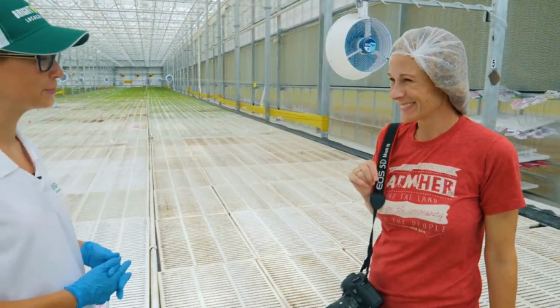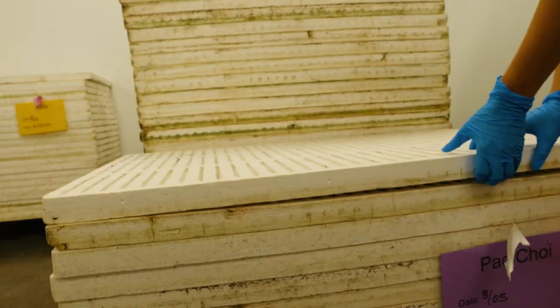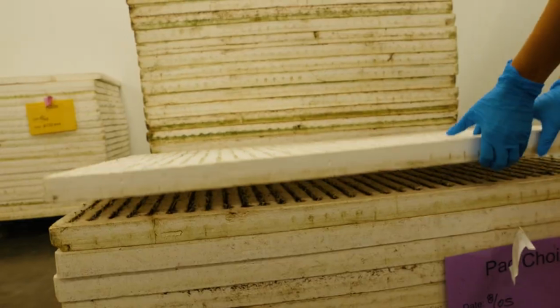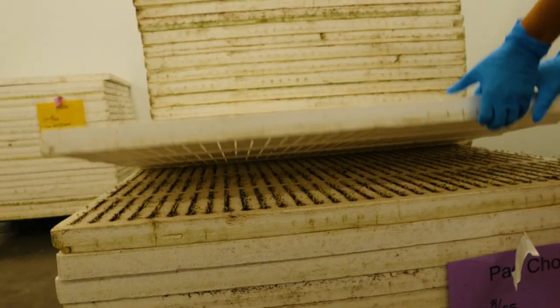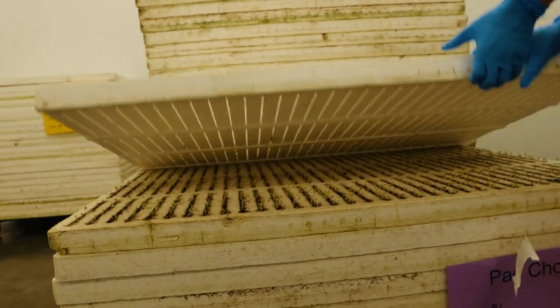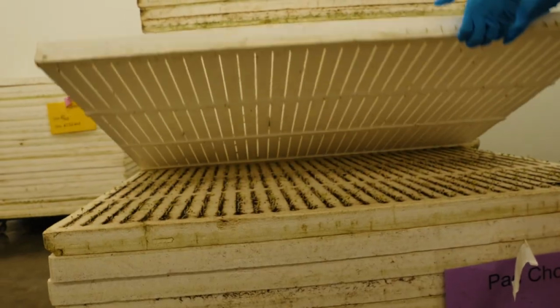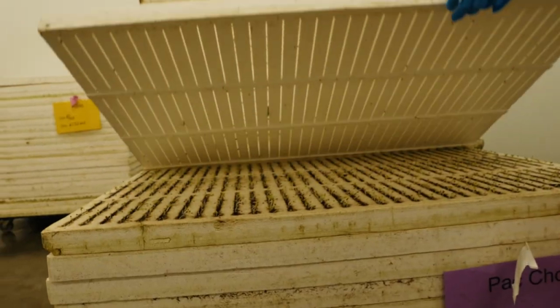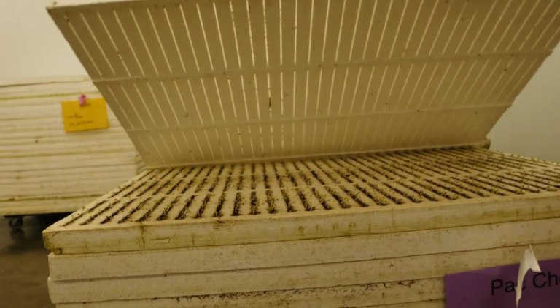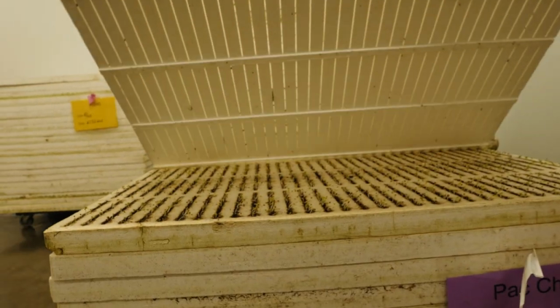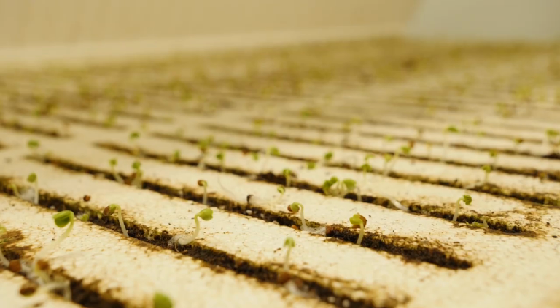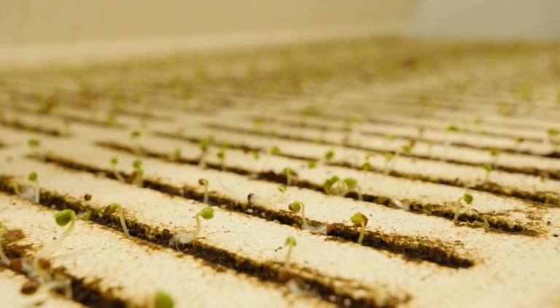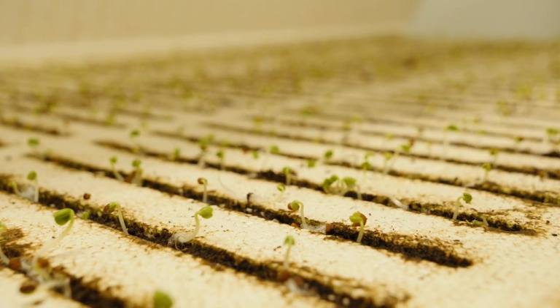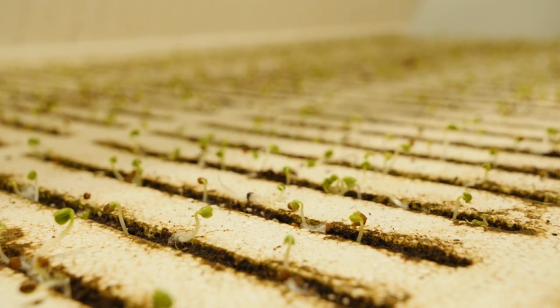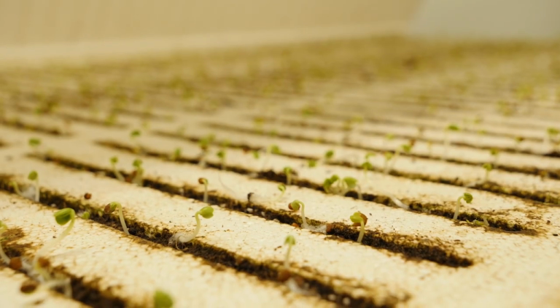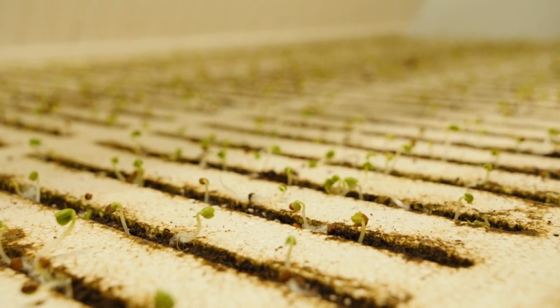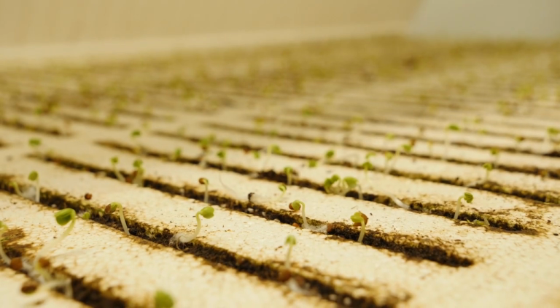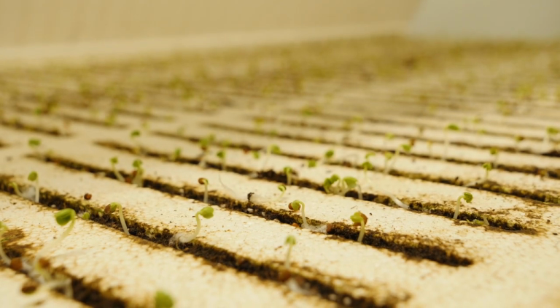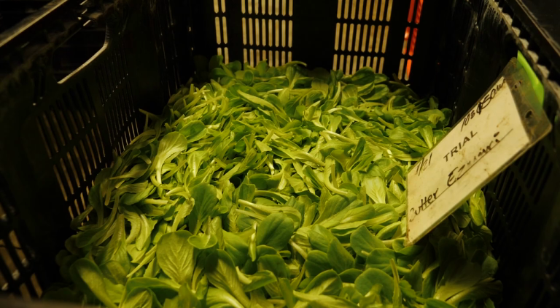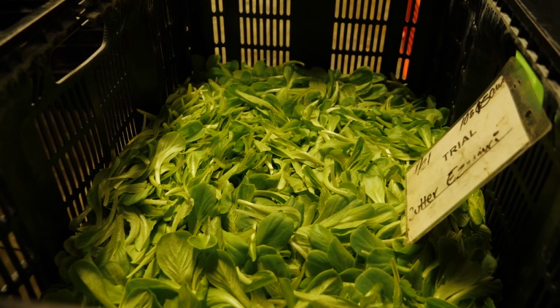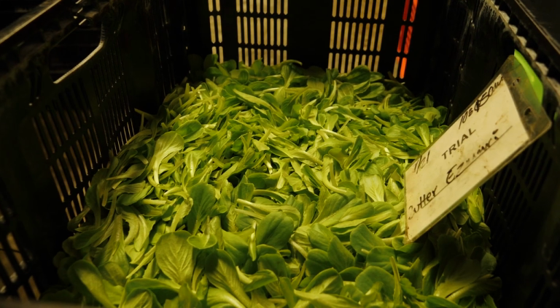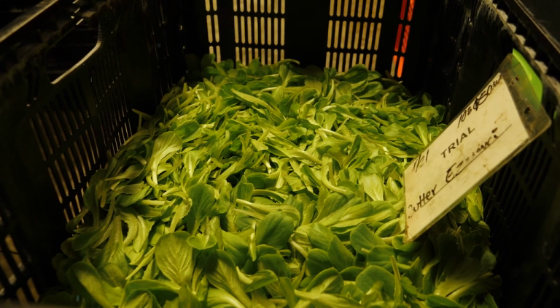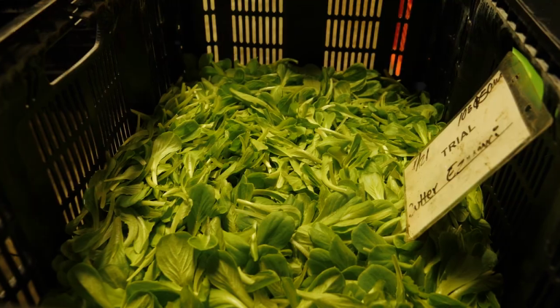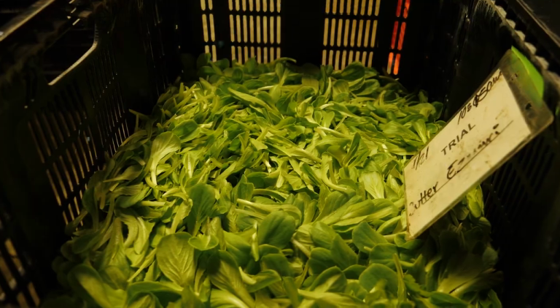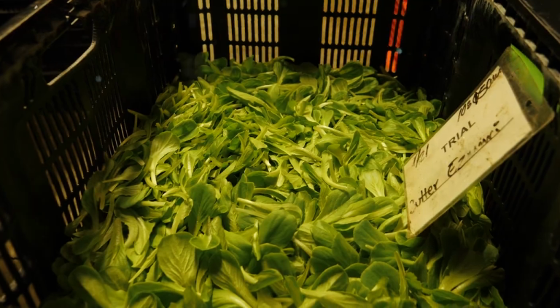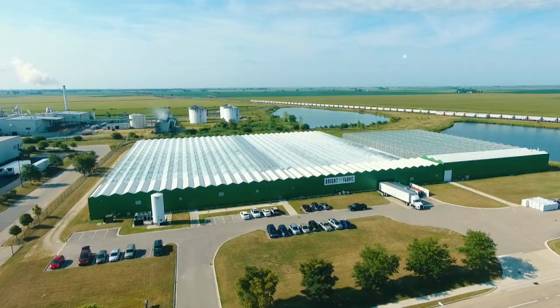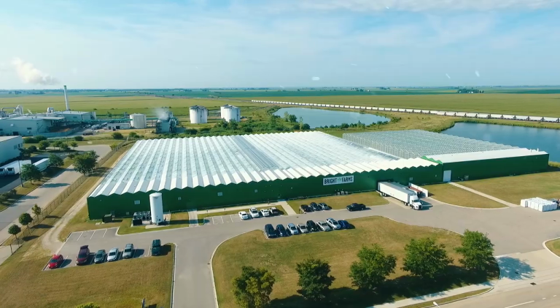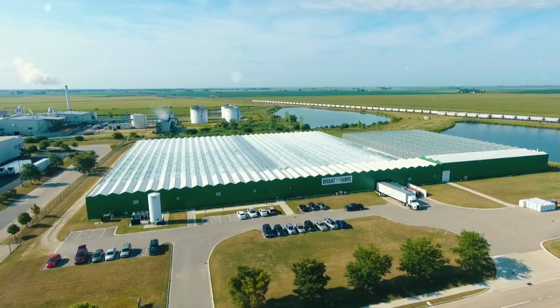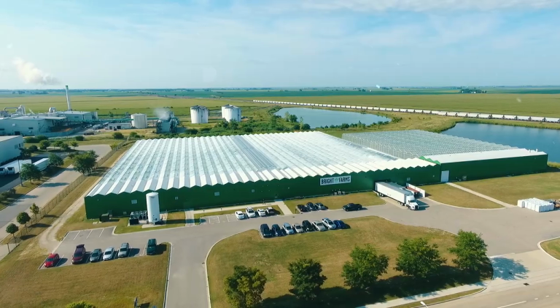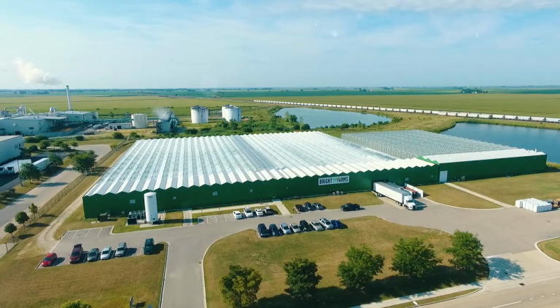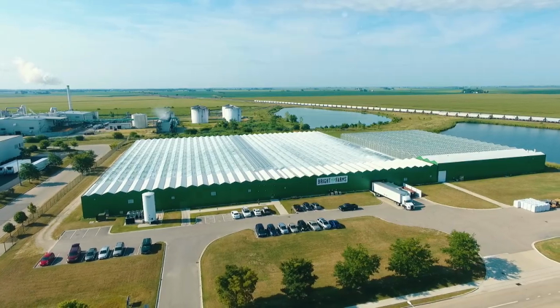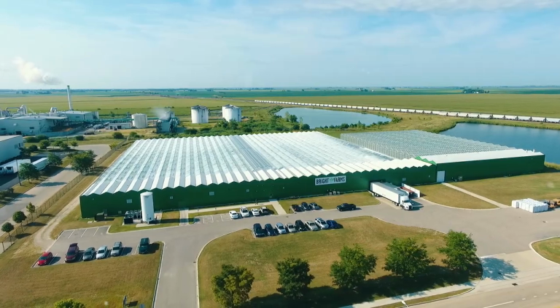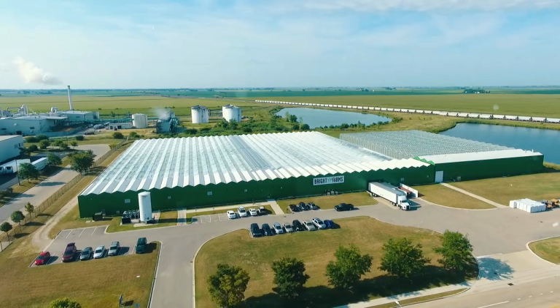Join me as I learn the process from germination to harvest in this state-of-the-art greenhouse.